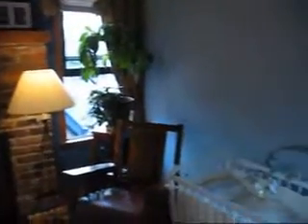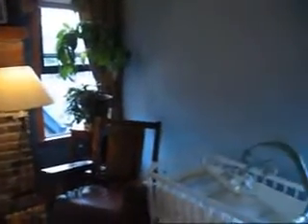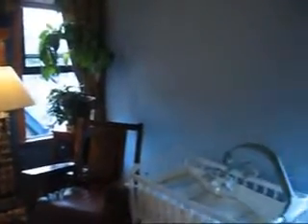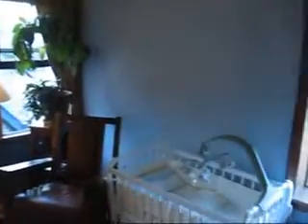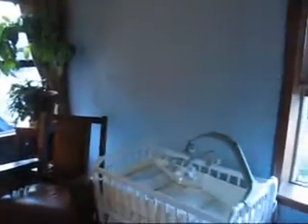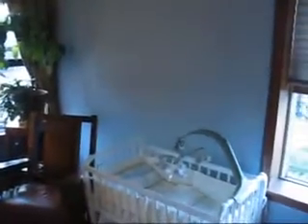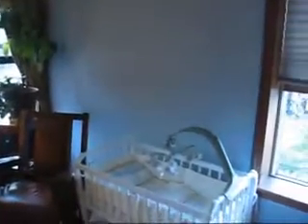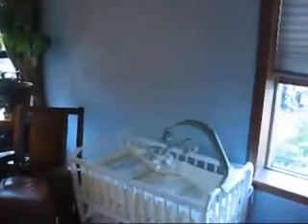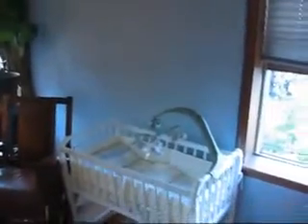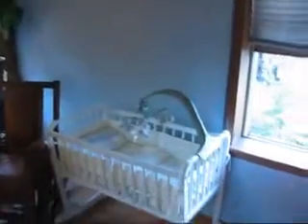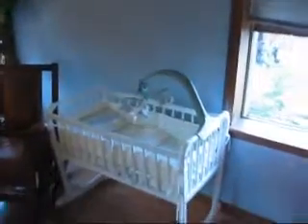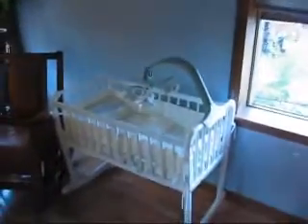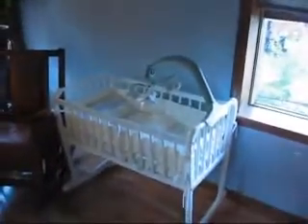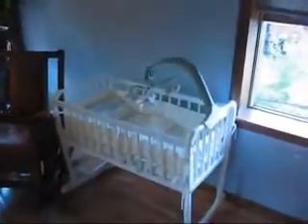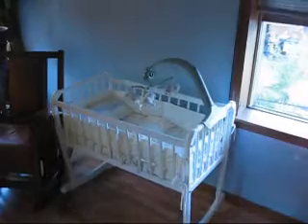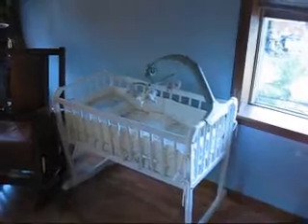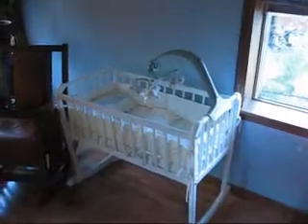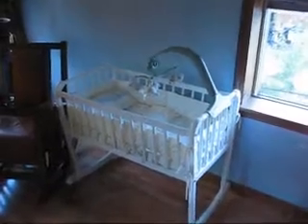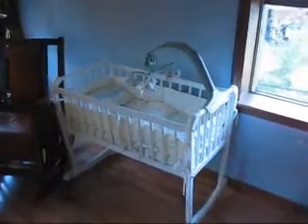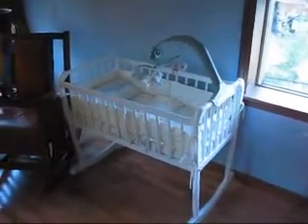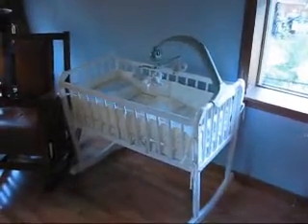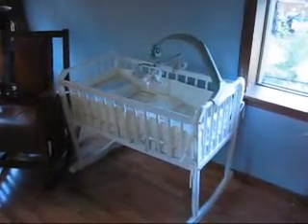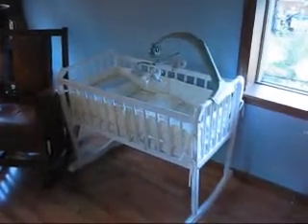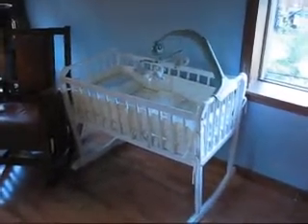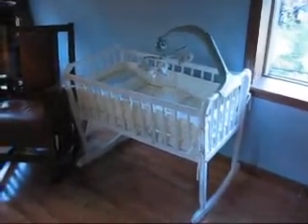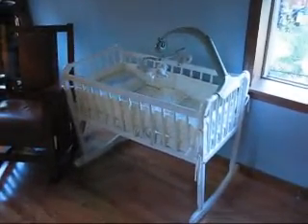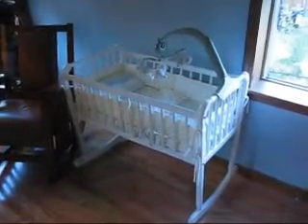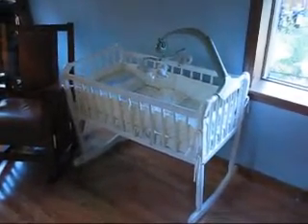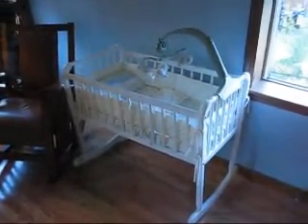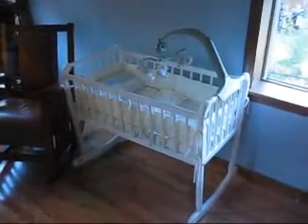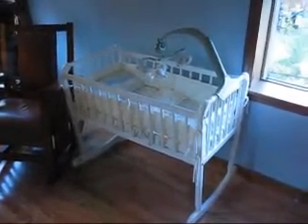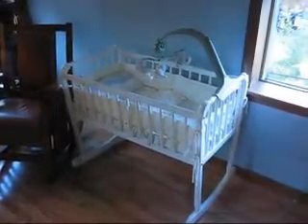Coming around, we repainted the entire room. And there's the little cradle for the new baby when he comes in October.